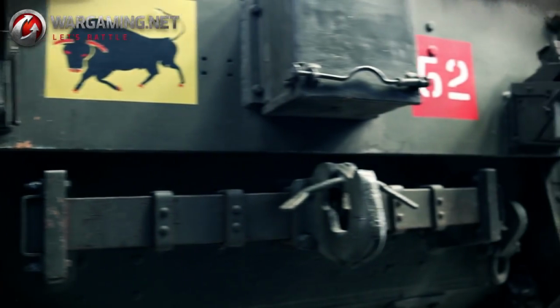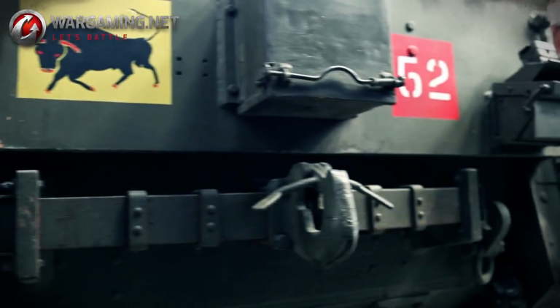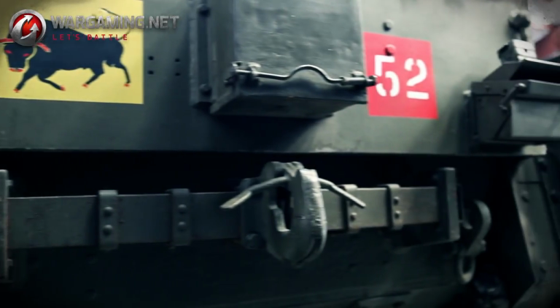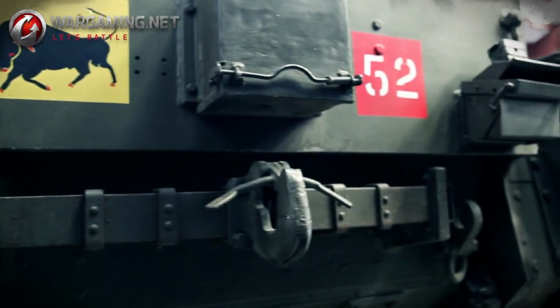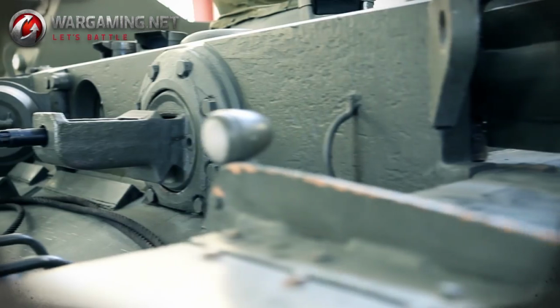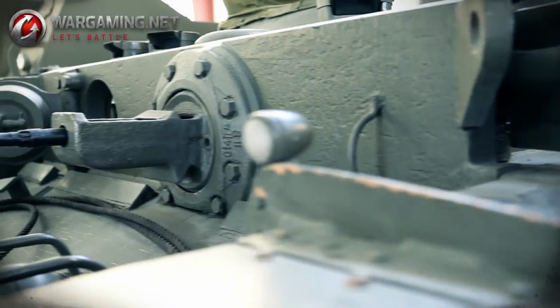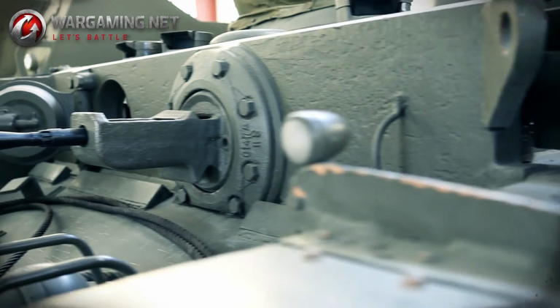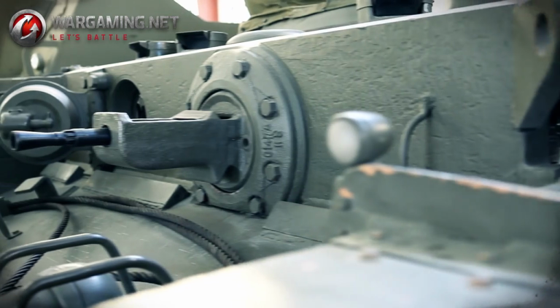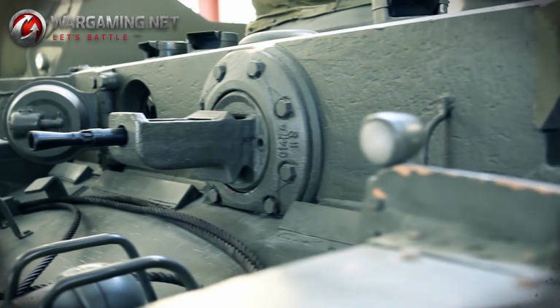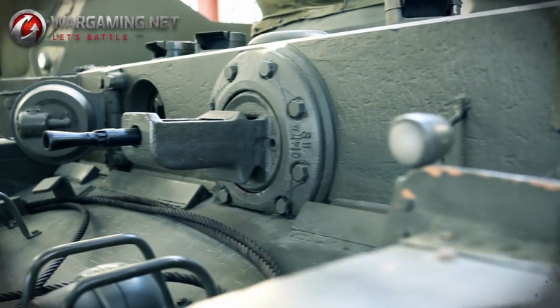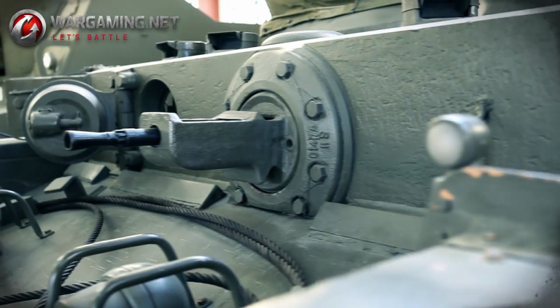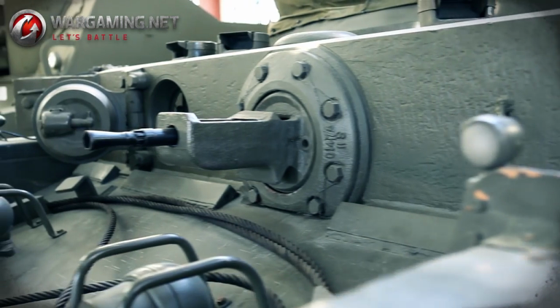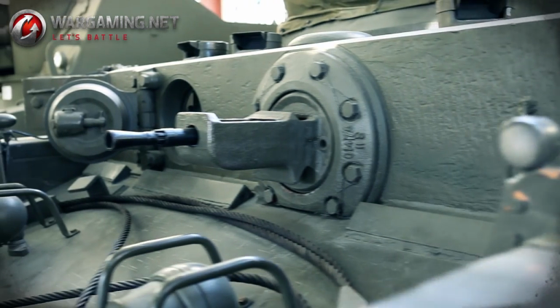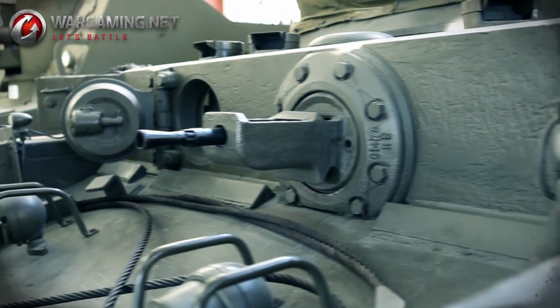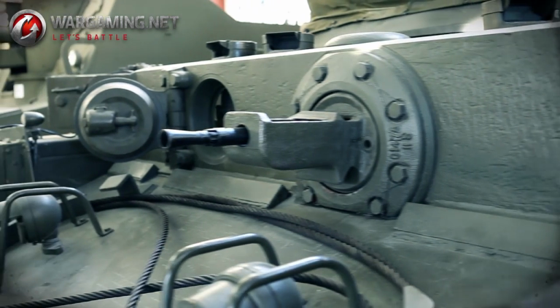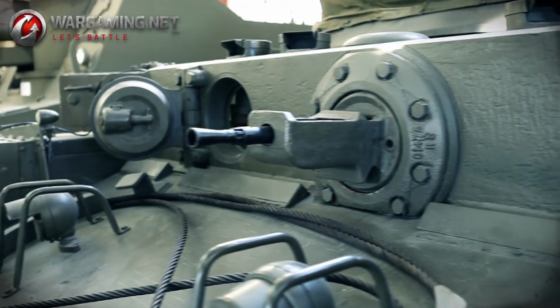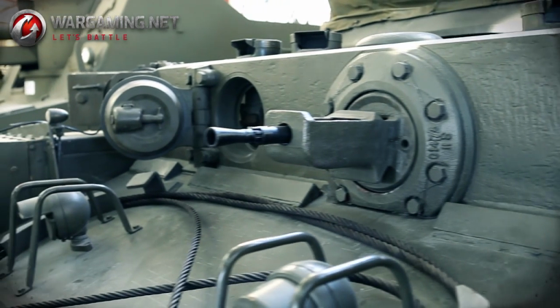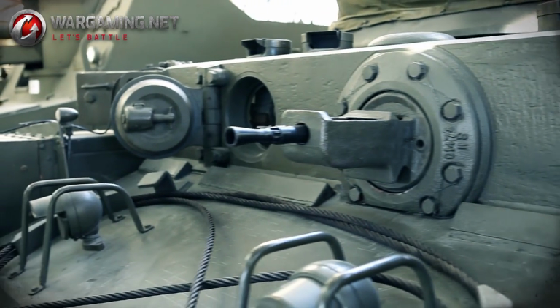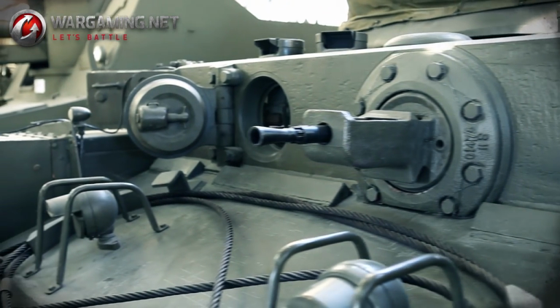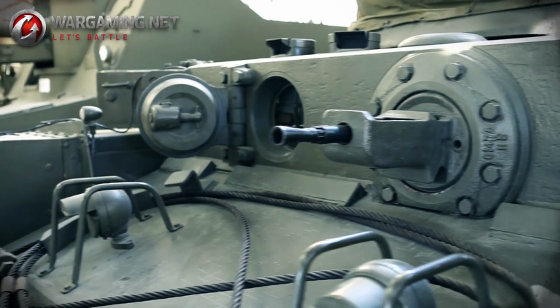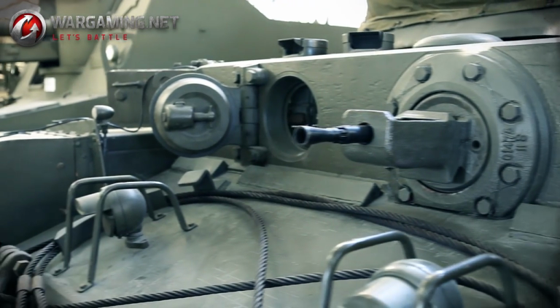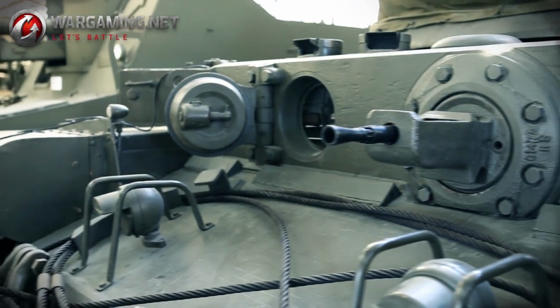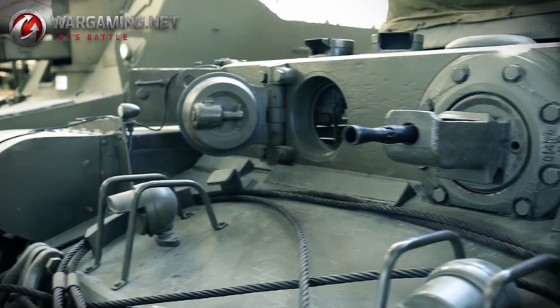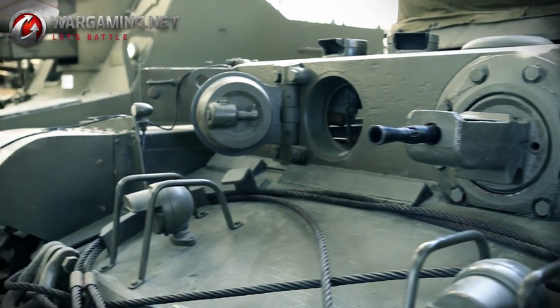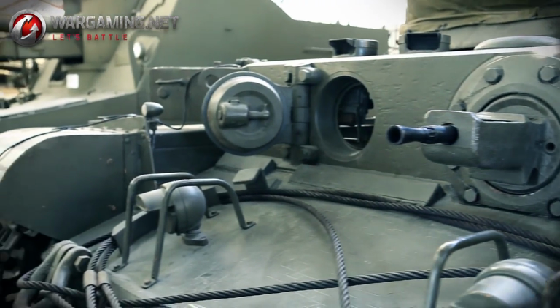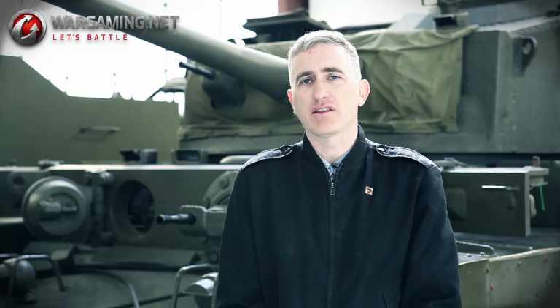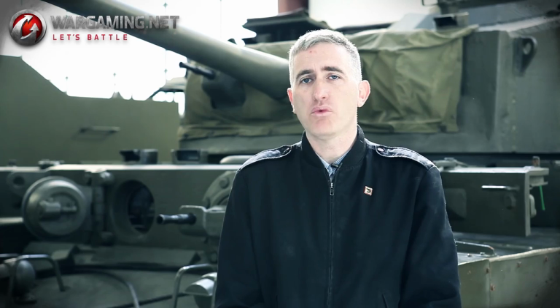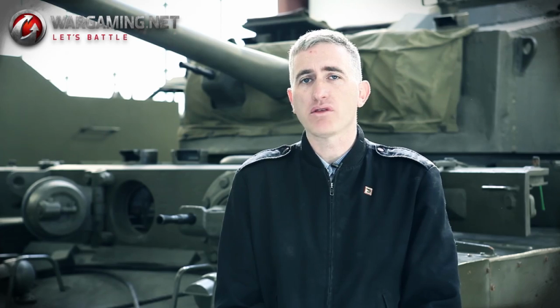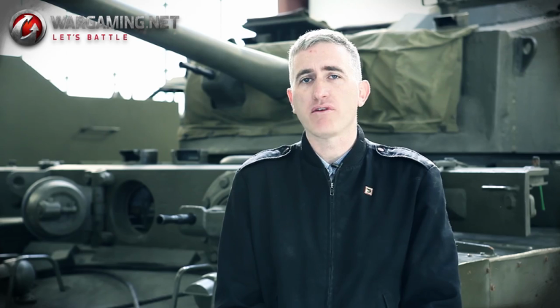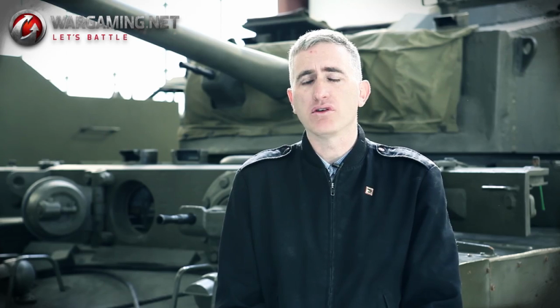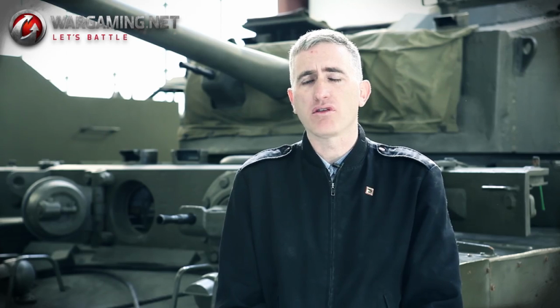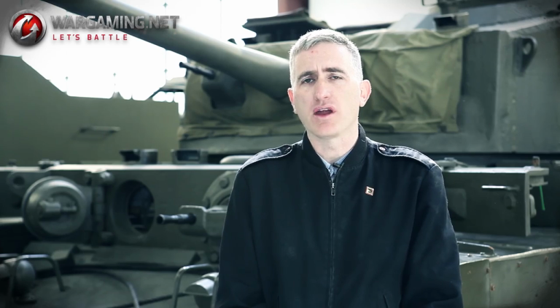Unfortunately, the tank came a little bit too late to have any great effect in the war, but that doesn't deny the fact that it was a very good design.